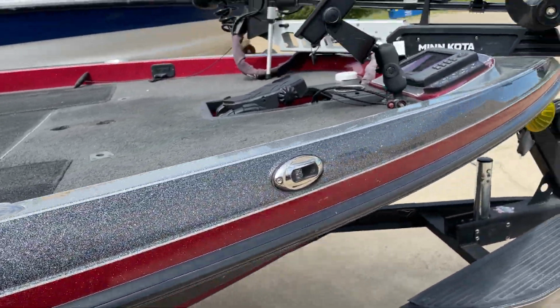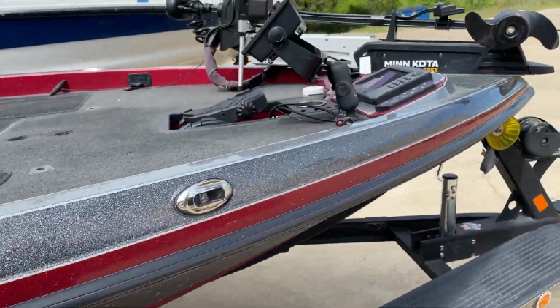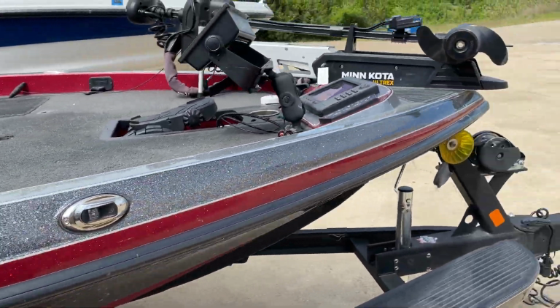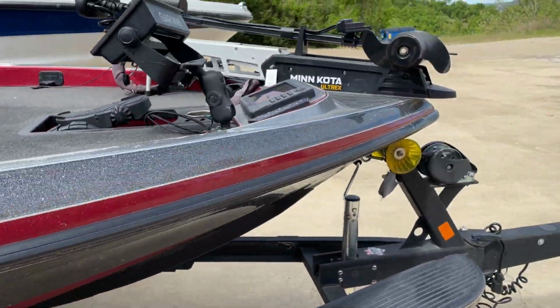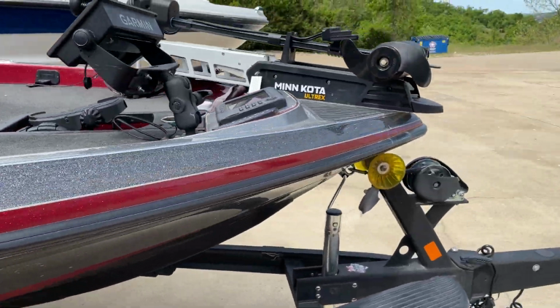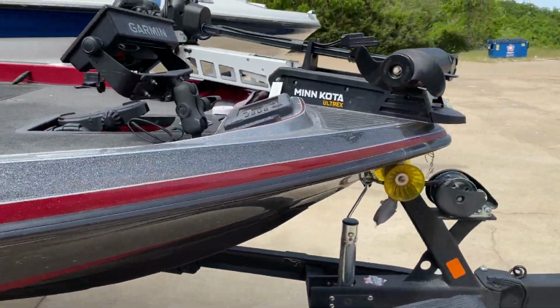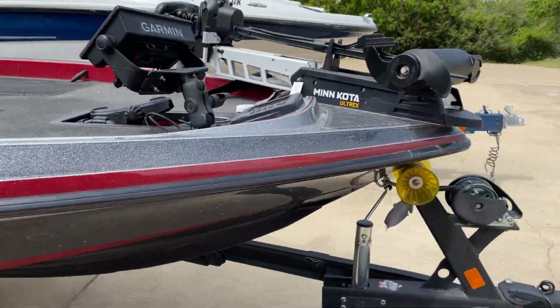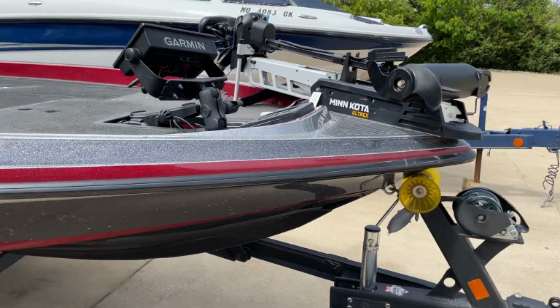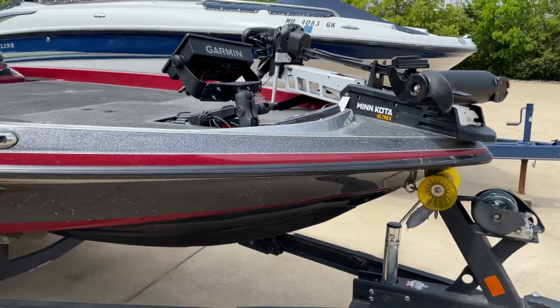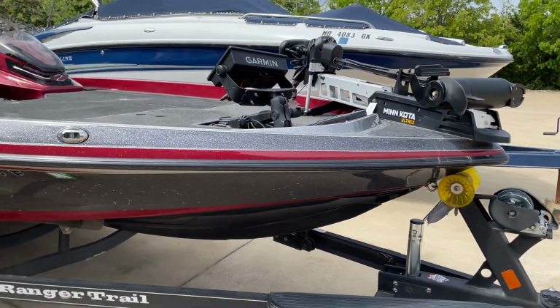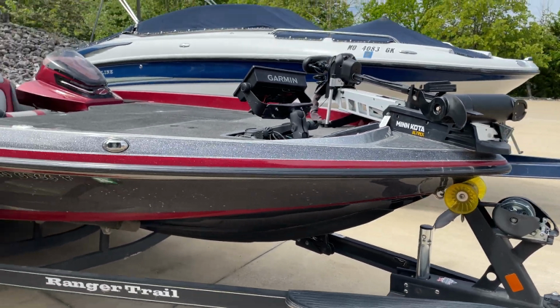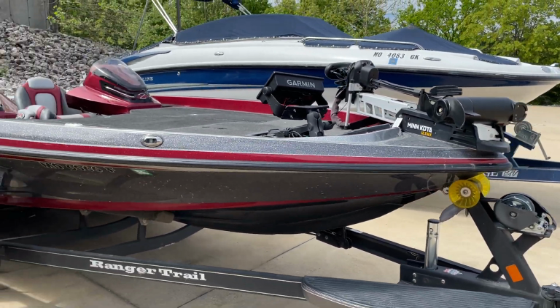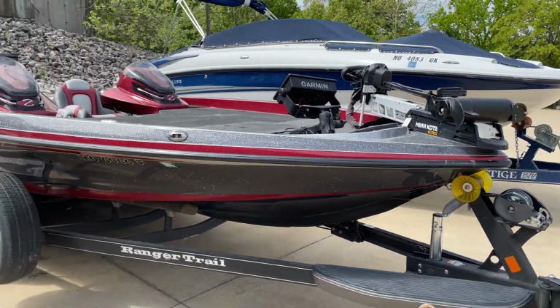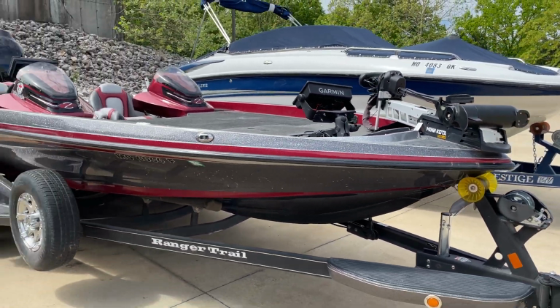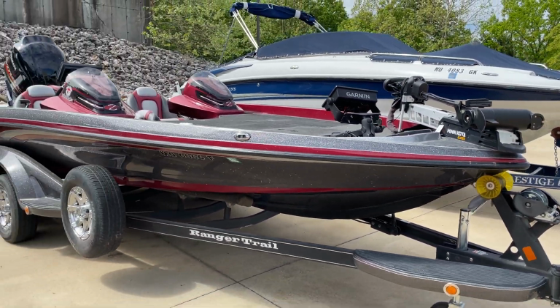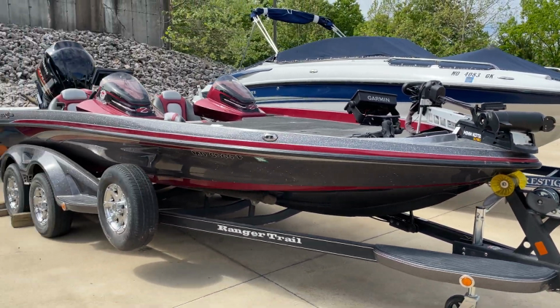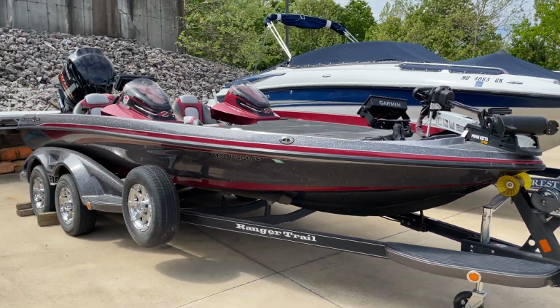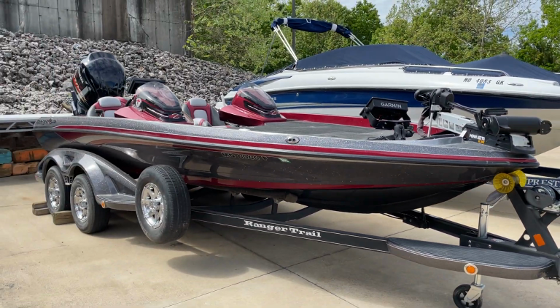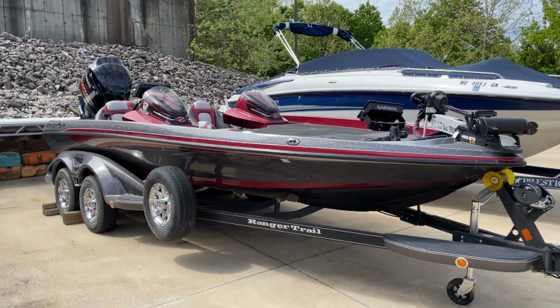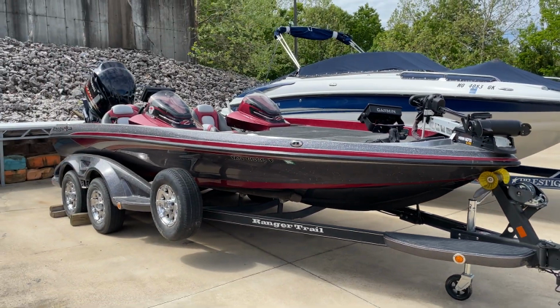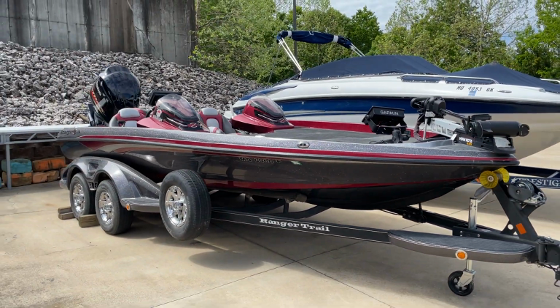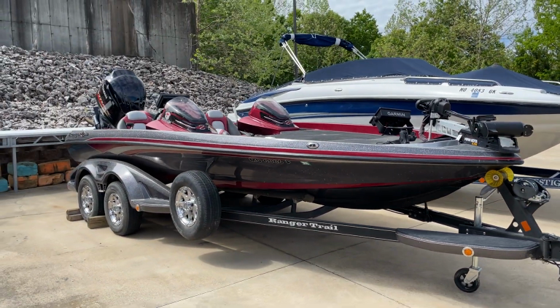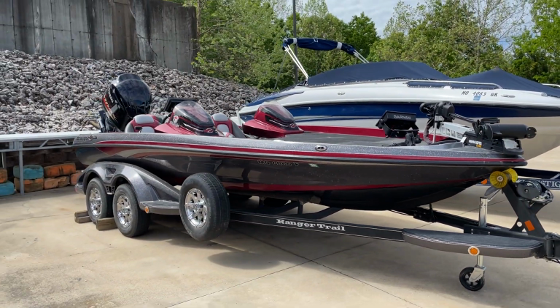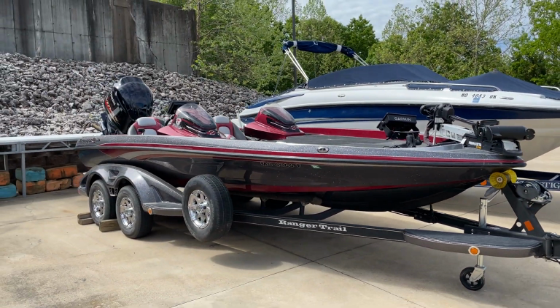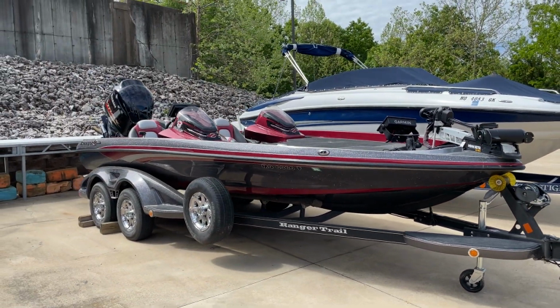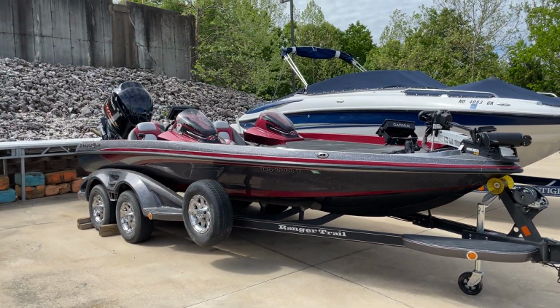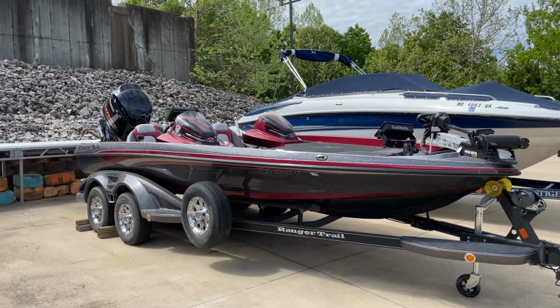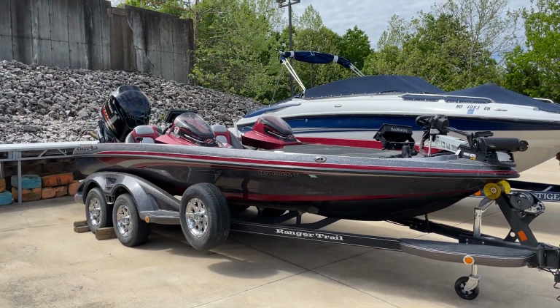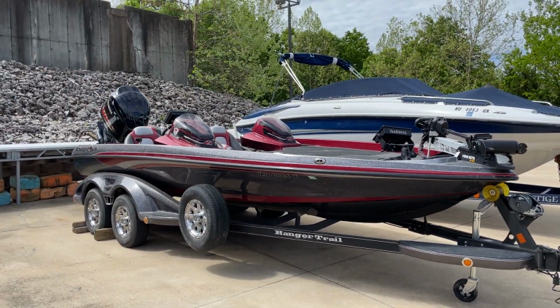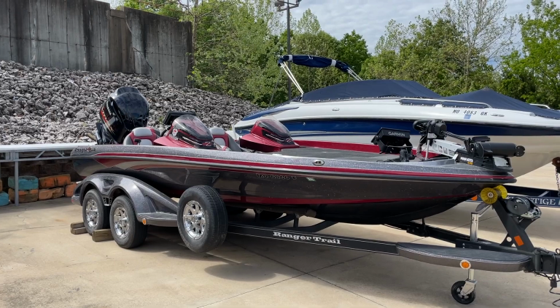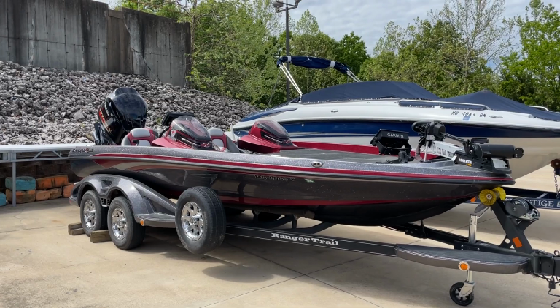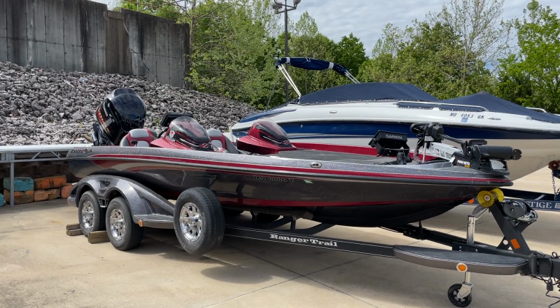Clean, ton of options on it. Even with the electronics, I've probably got it underpriced. But again, they're just not using it. So here she goes.